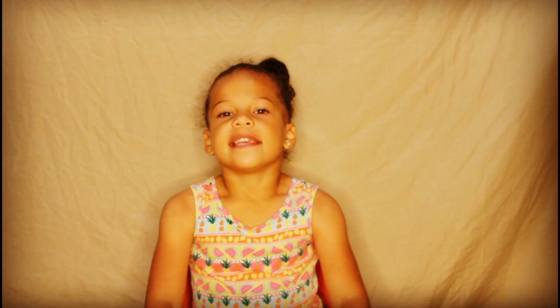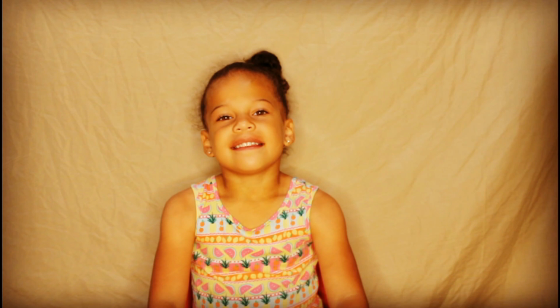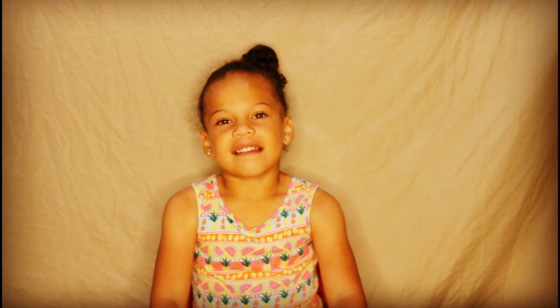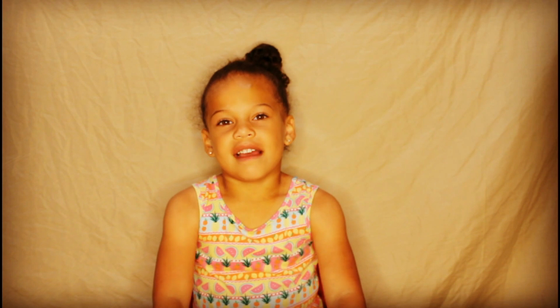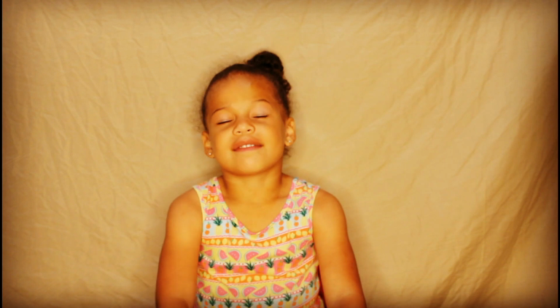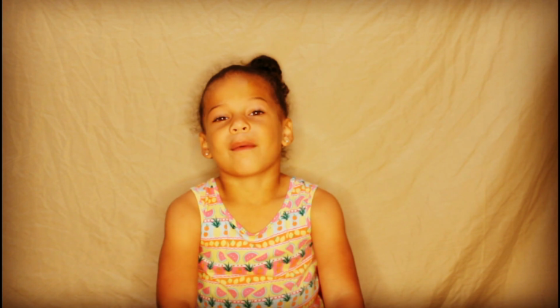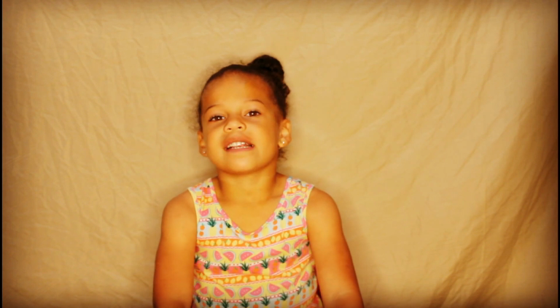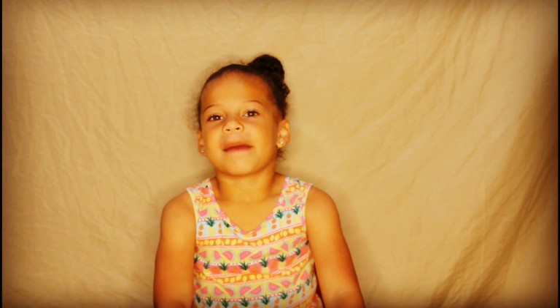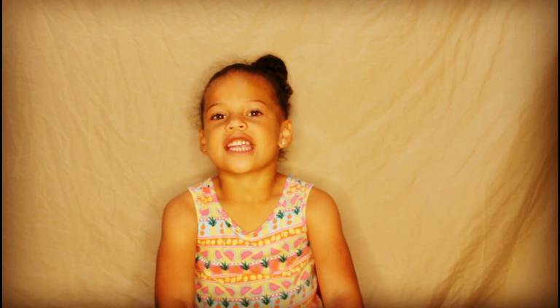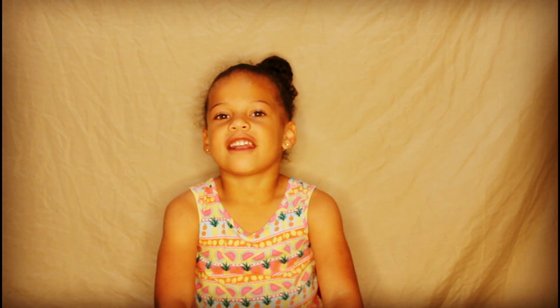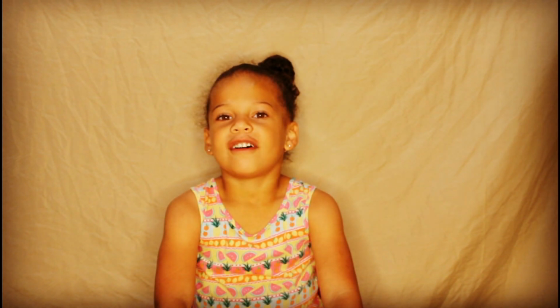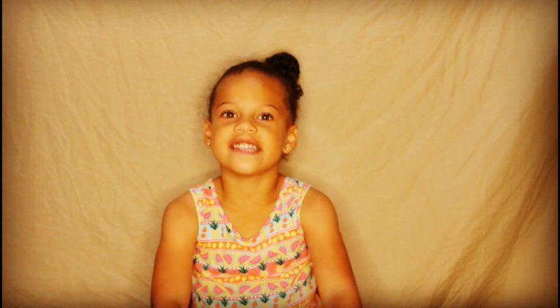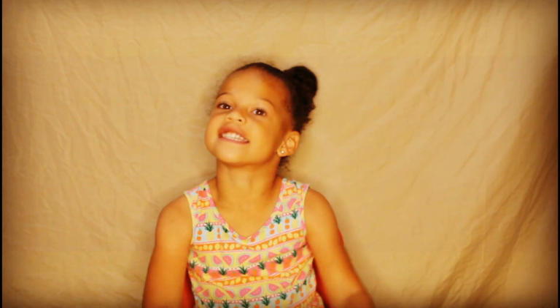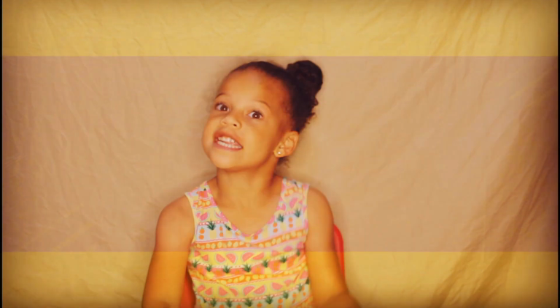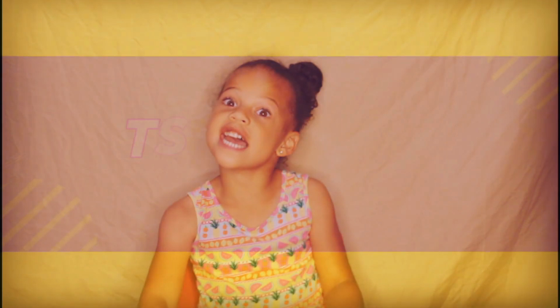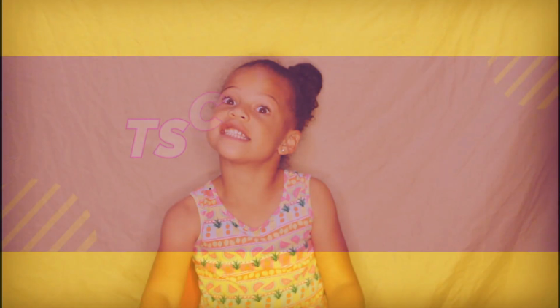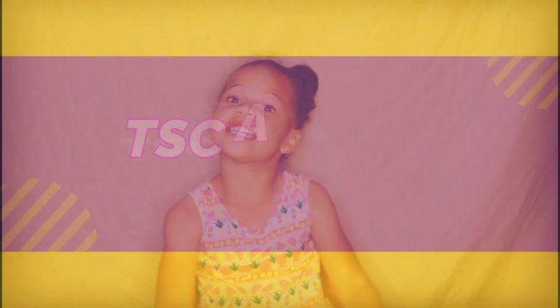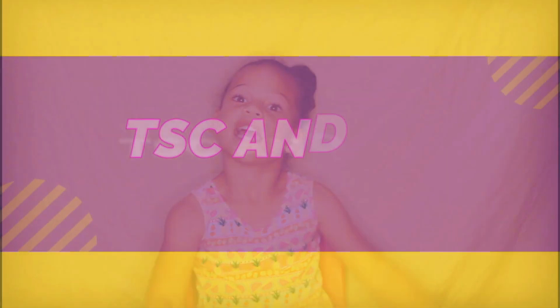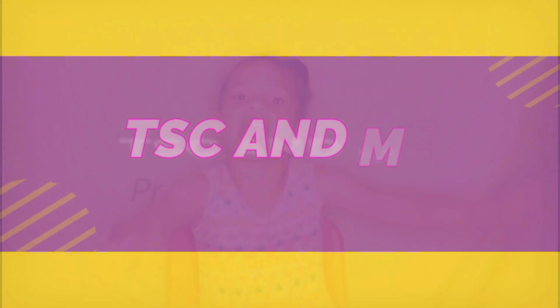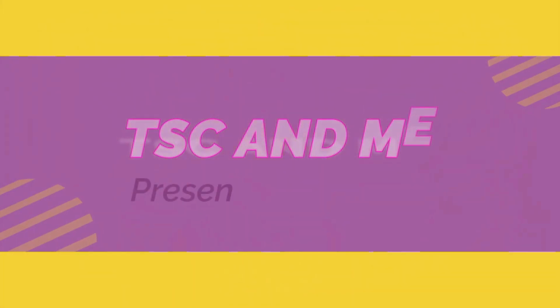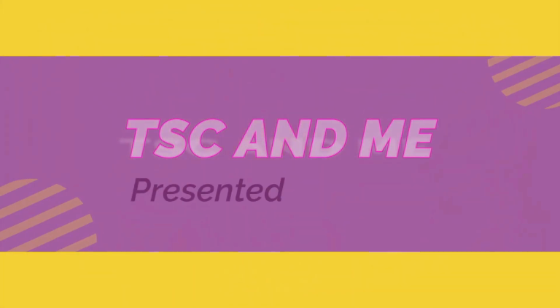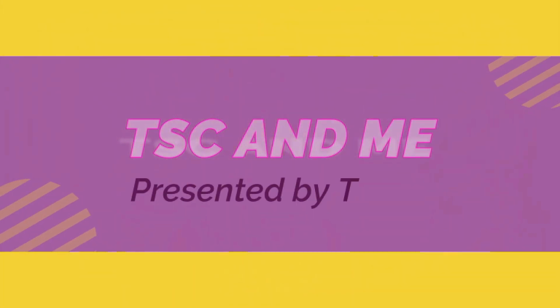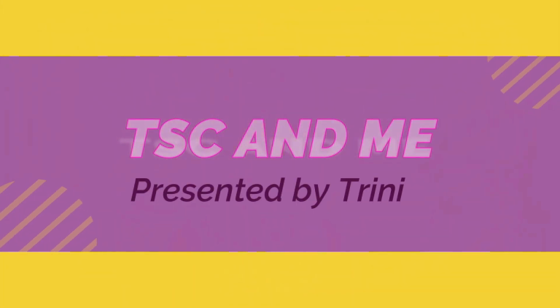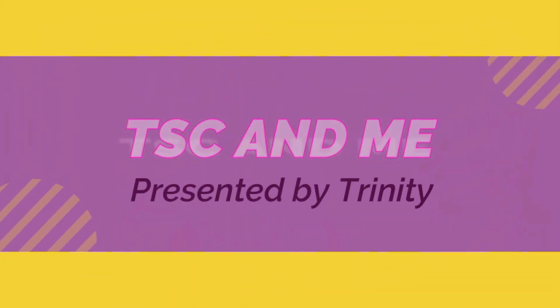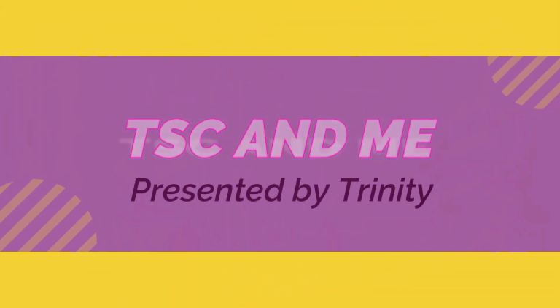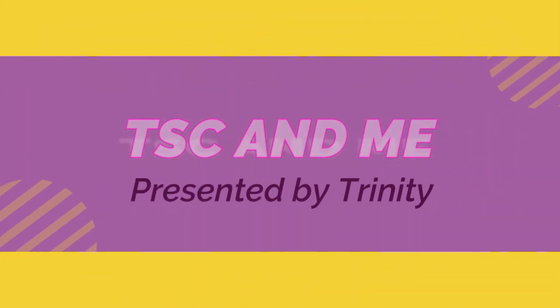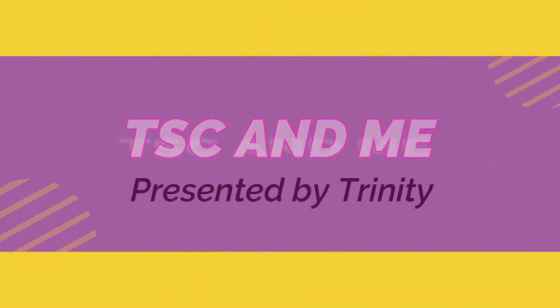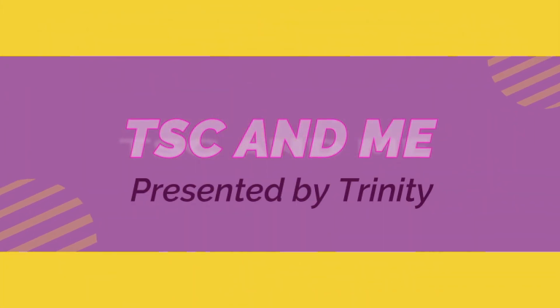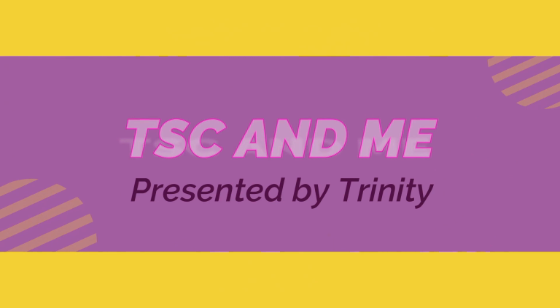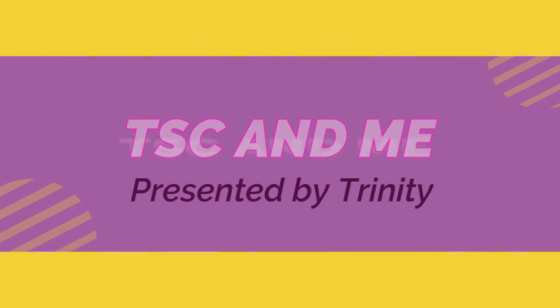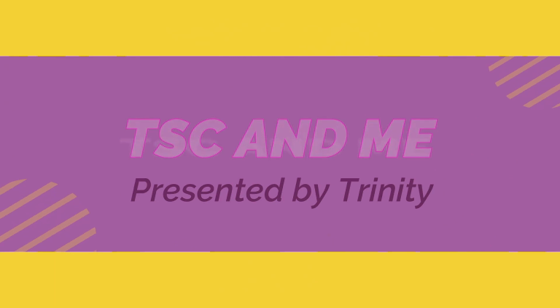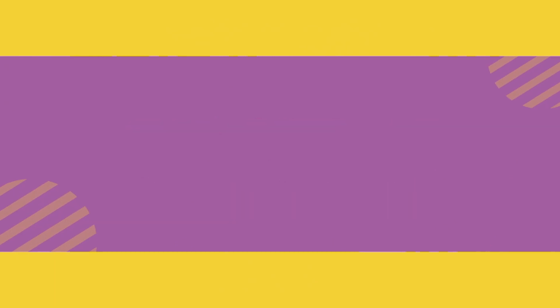Thanks guys for watching my channel. This is TSC and Me. Stay tuned for more videos.